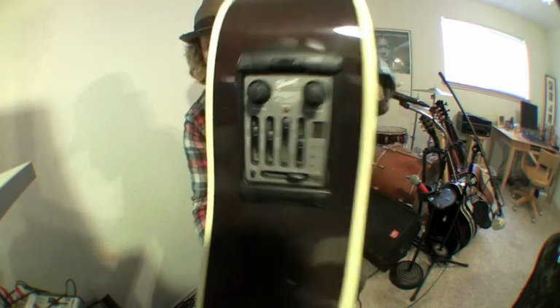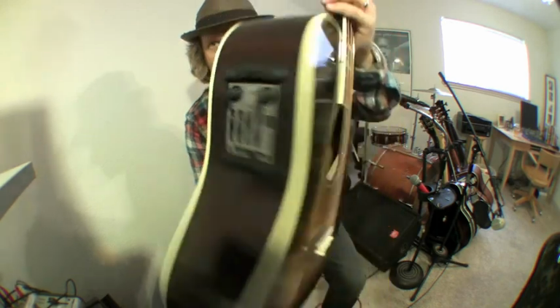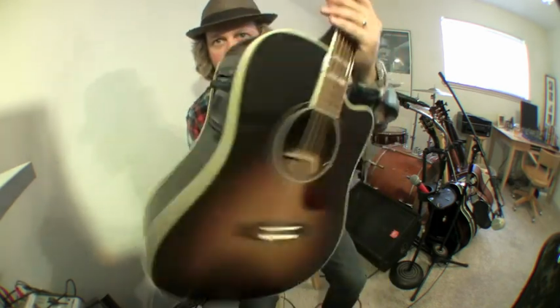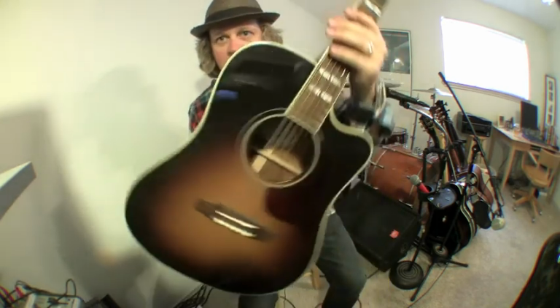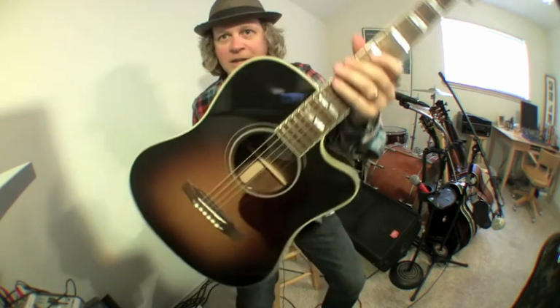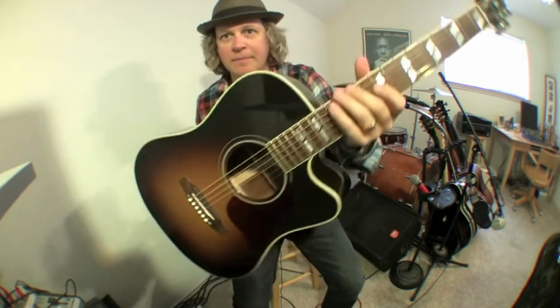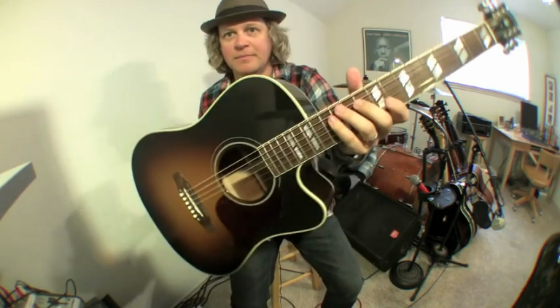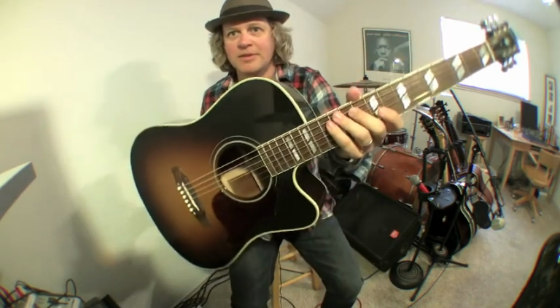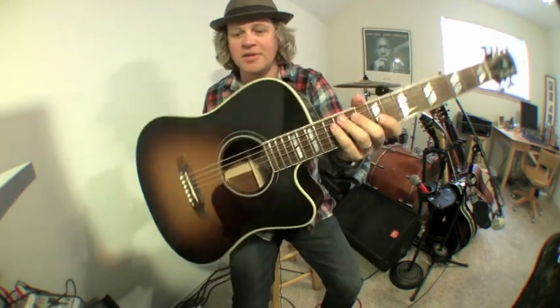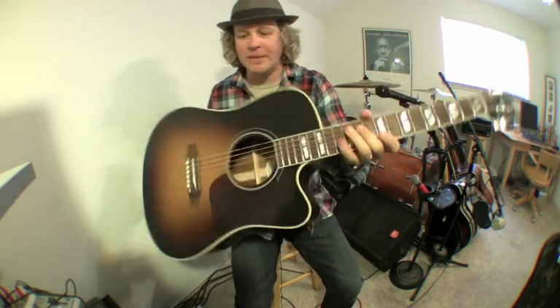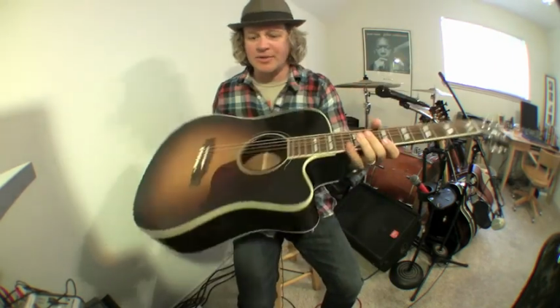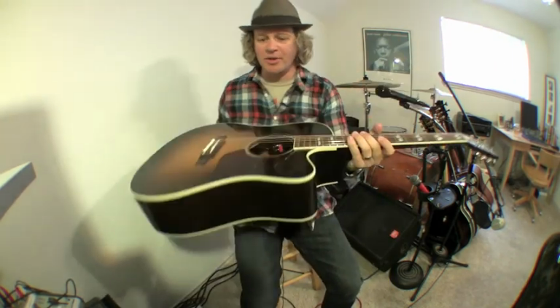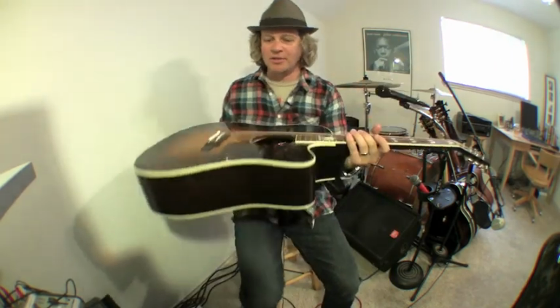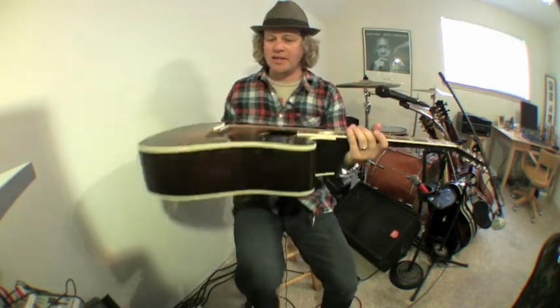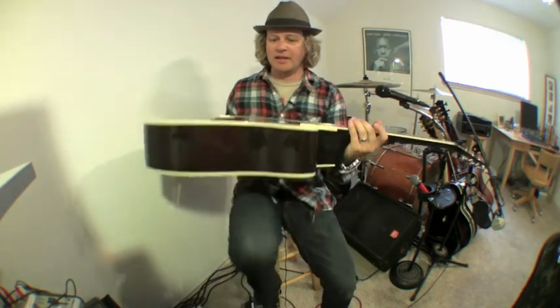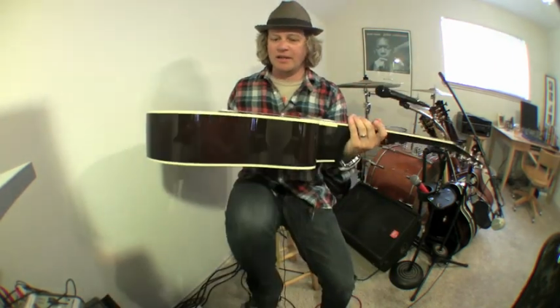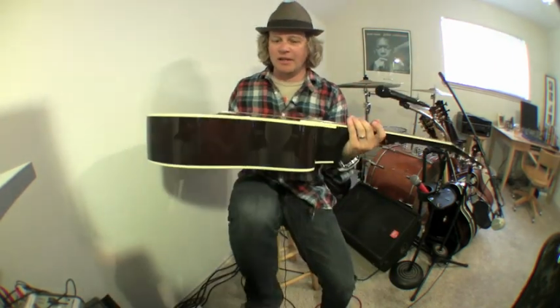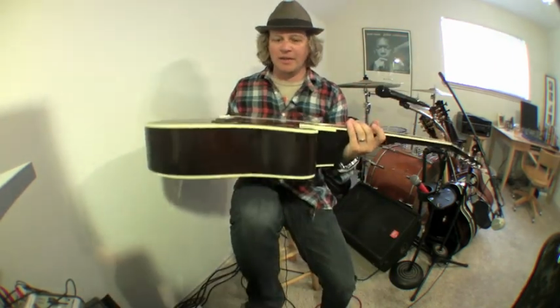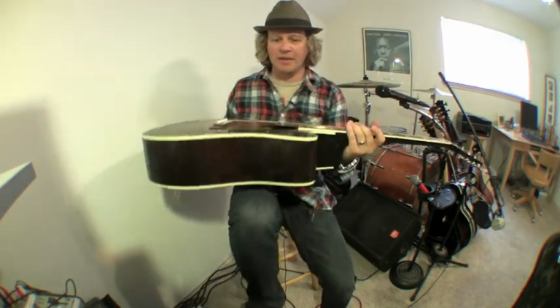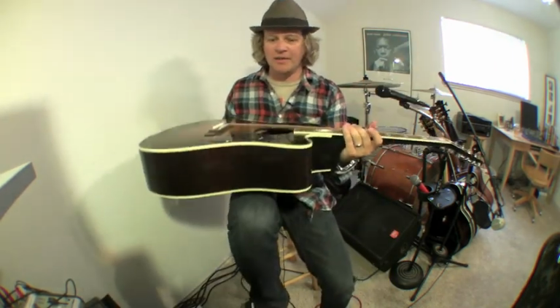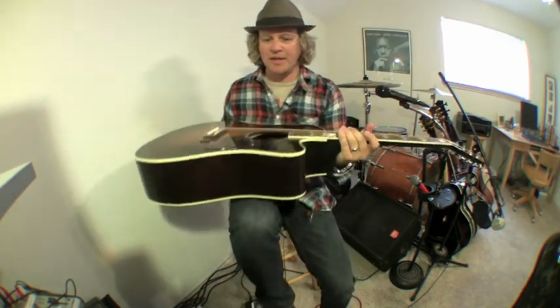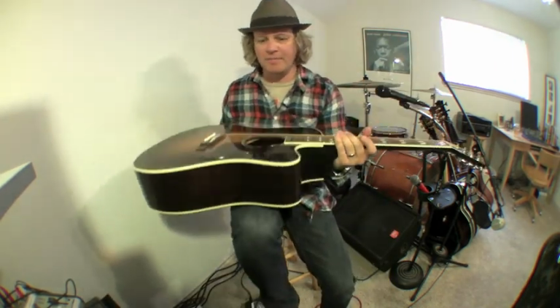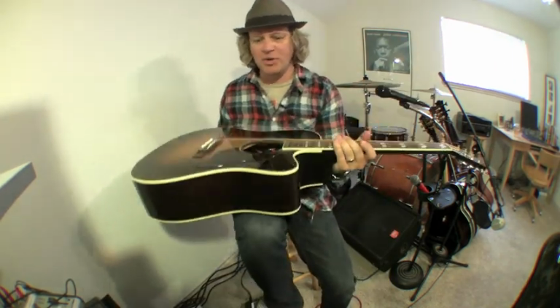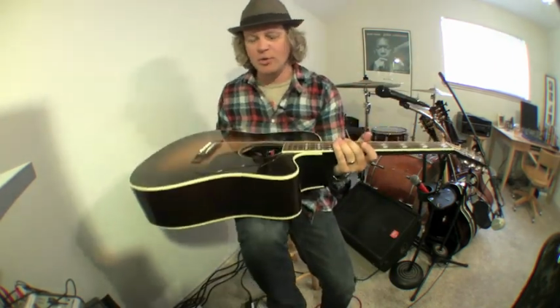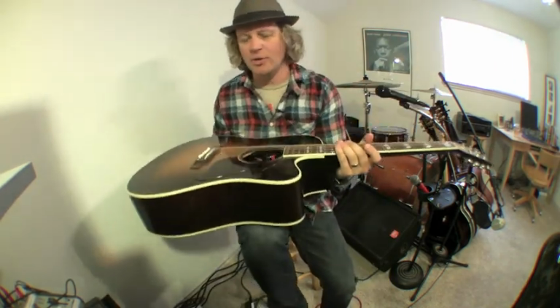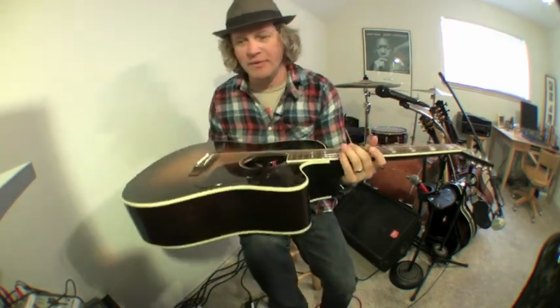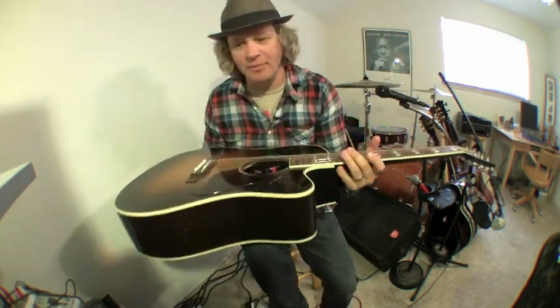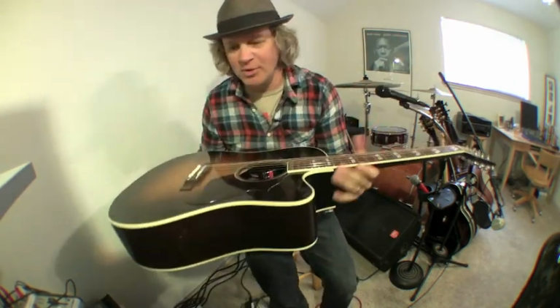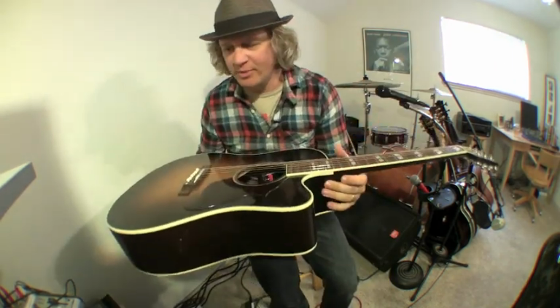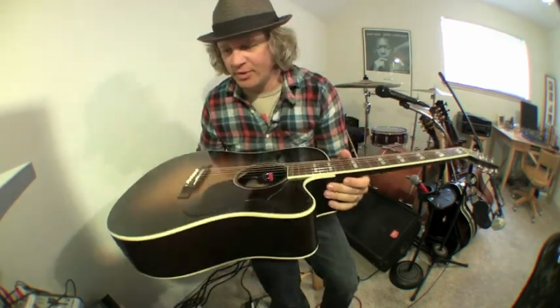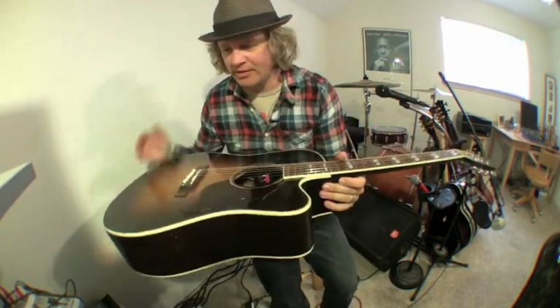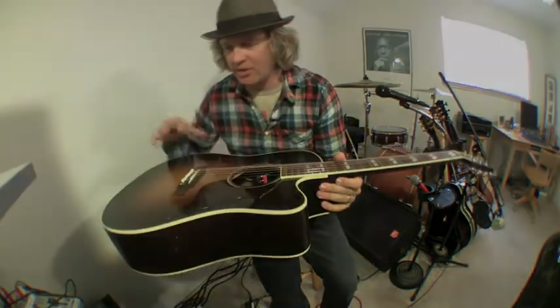Yep, this is a Gibson acoustic — it is a beautiful, beautiful guitar.